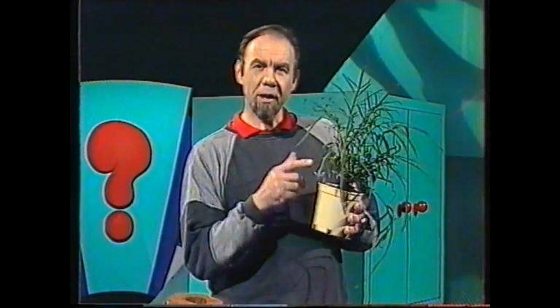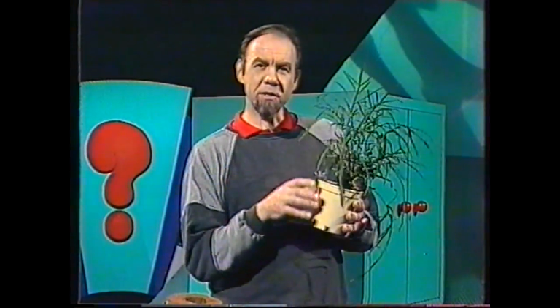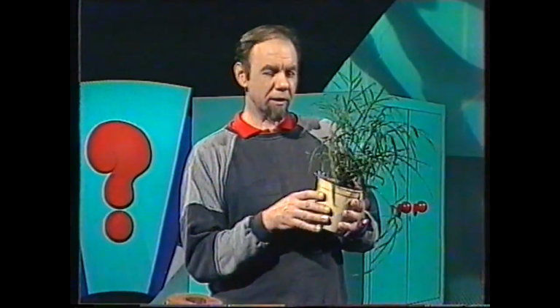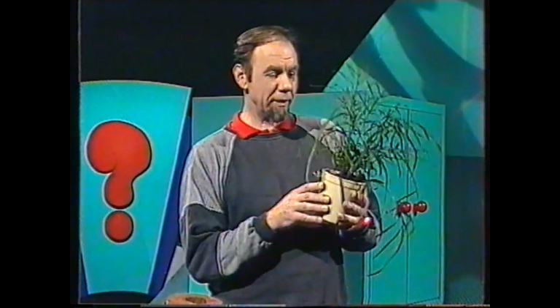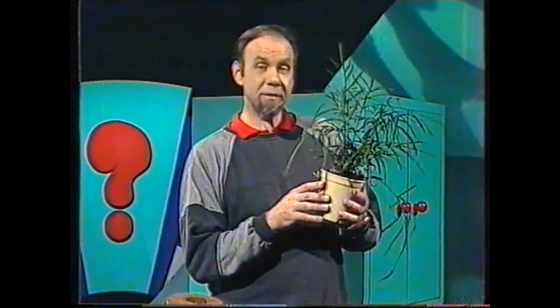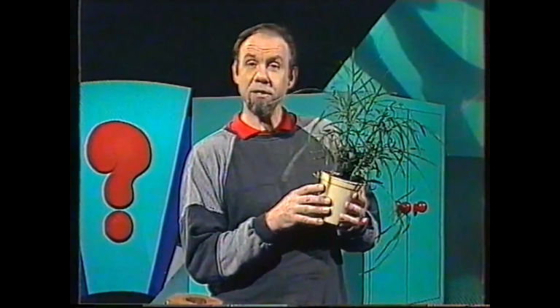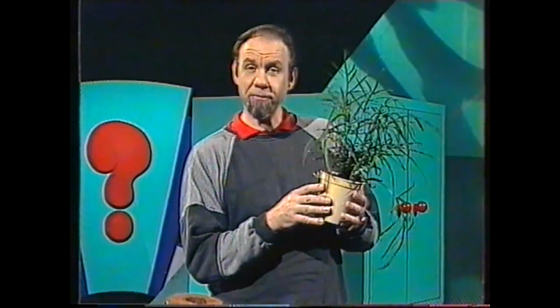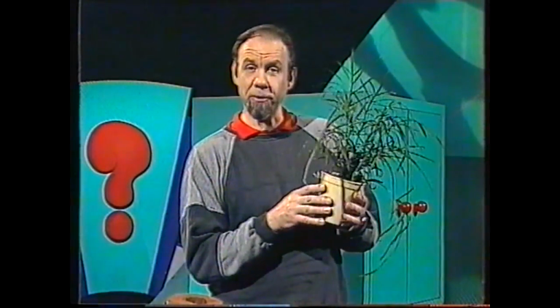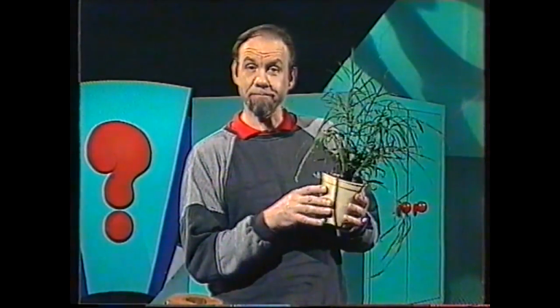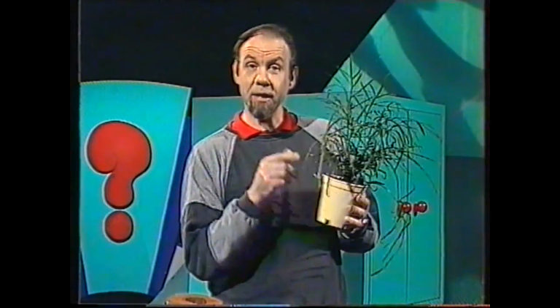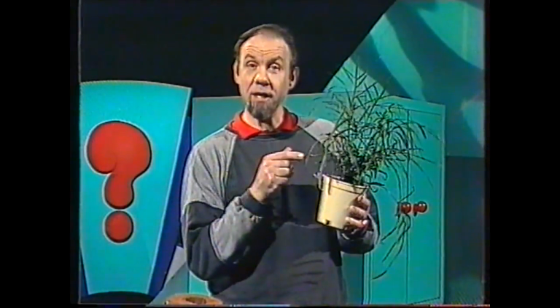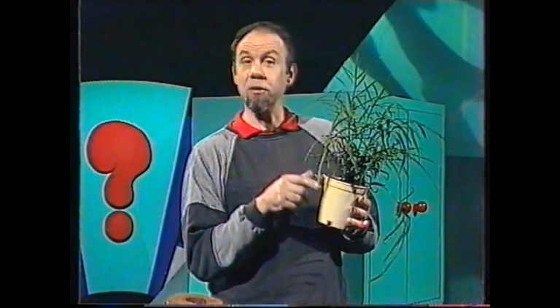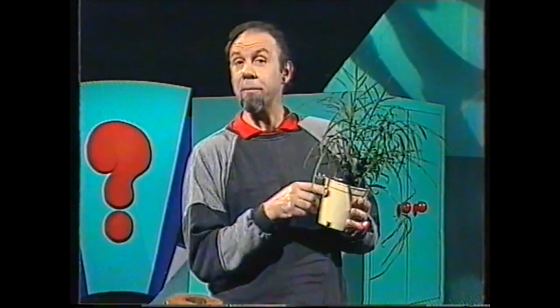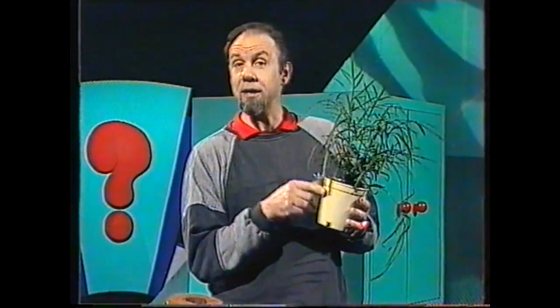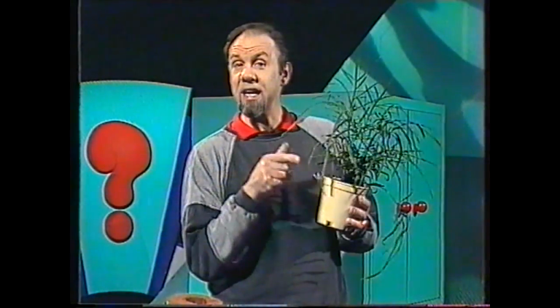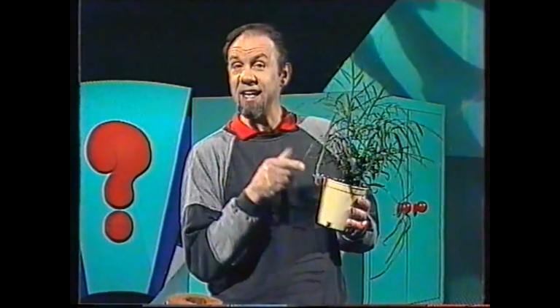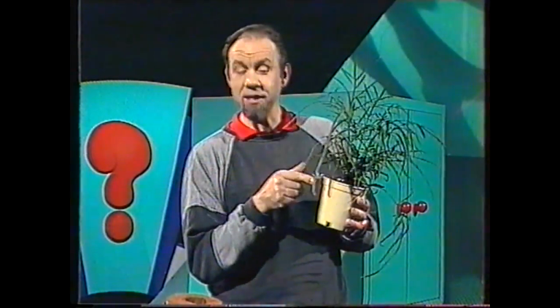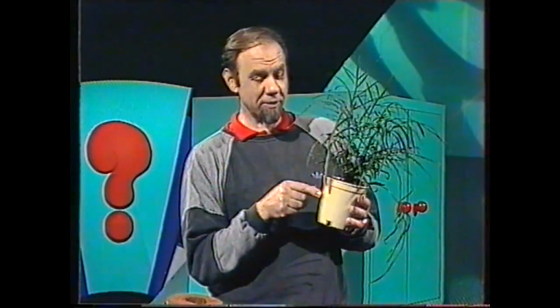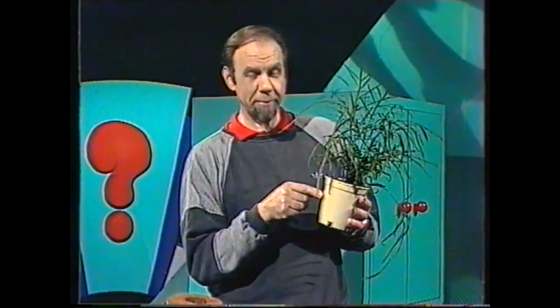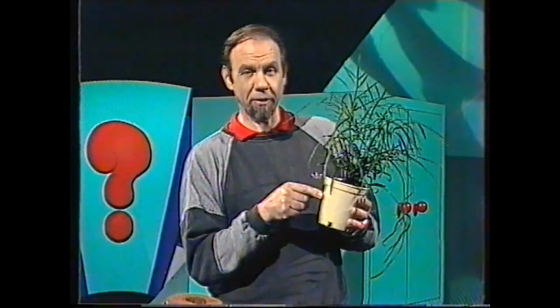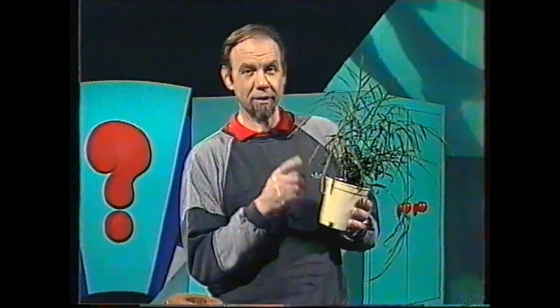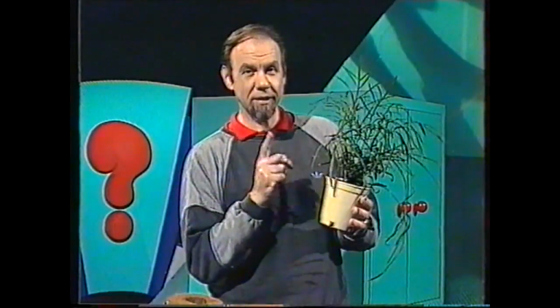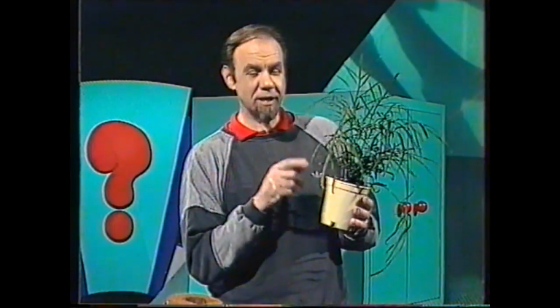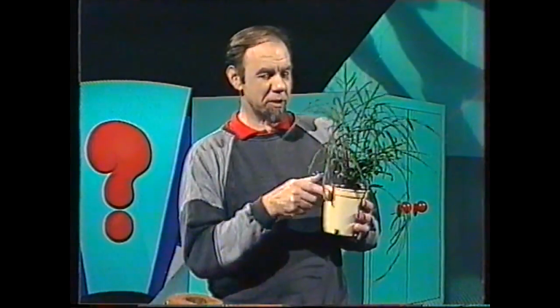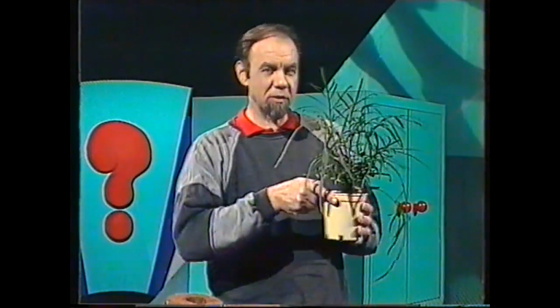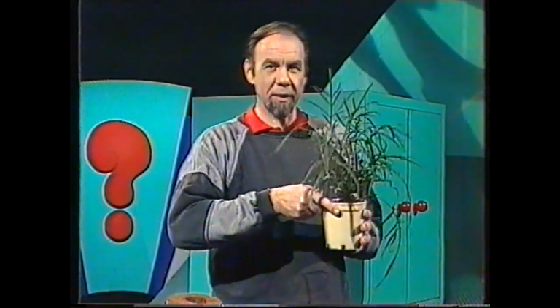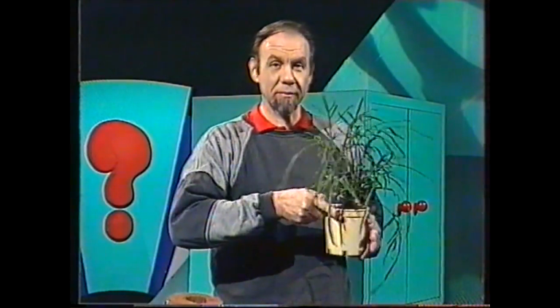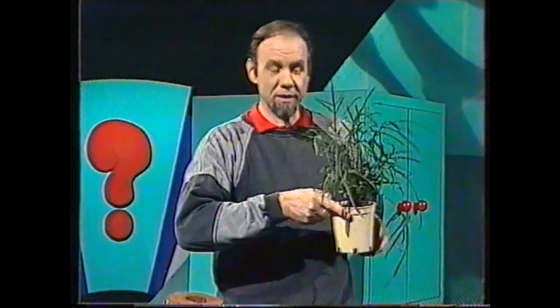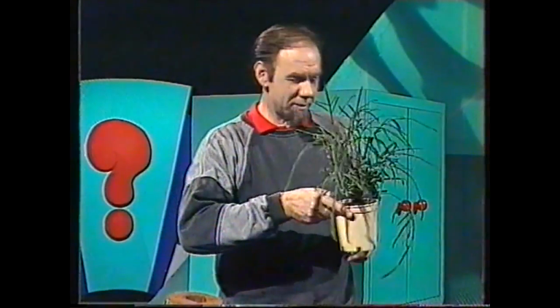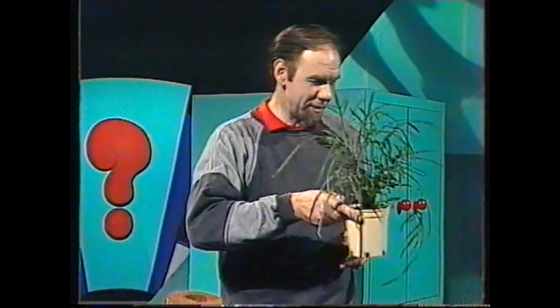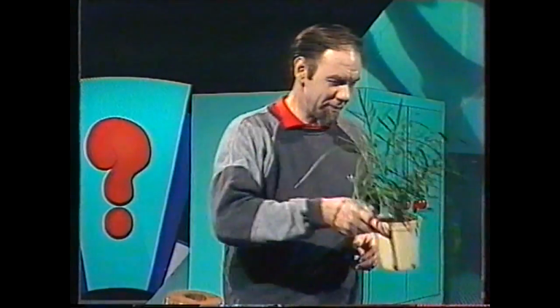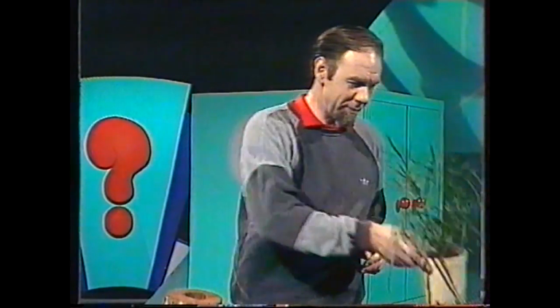Interesting little plant. It's a fern. Nice looking plant, hideous looking pot. Here's what you can do about it. It makes a nice present for somebody.